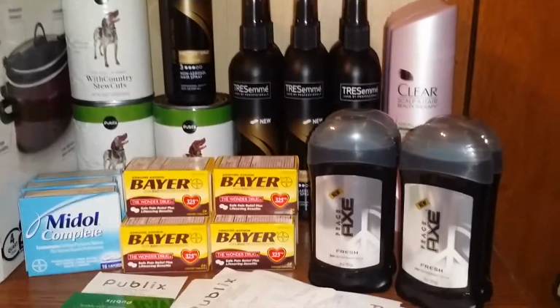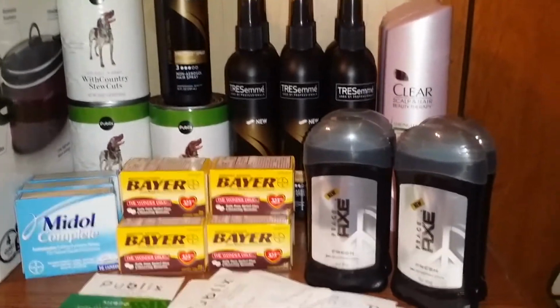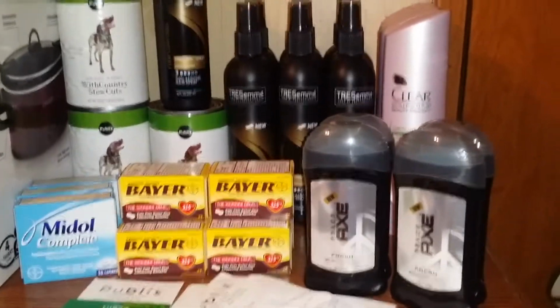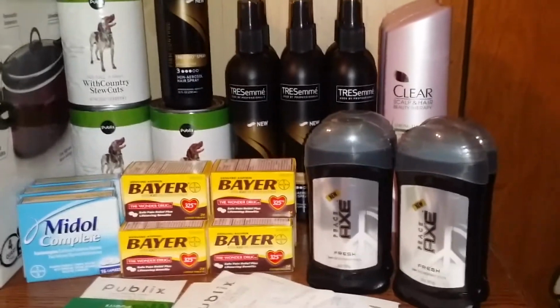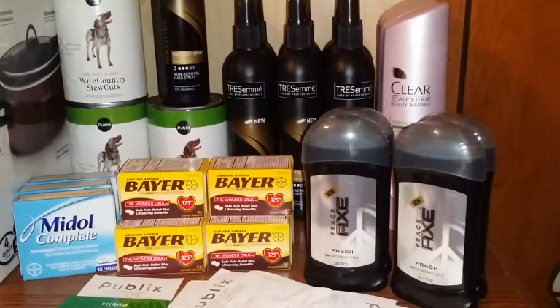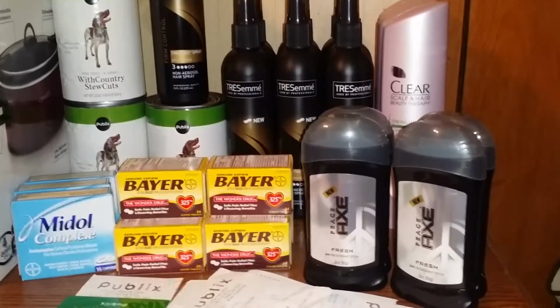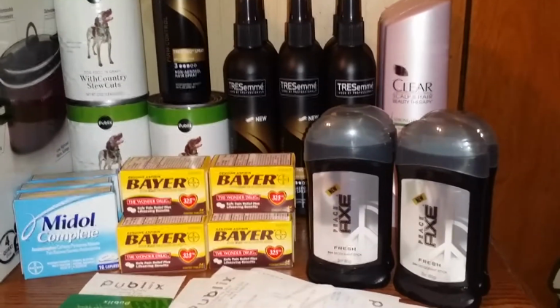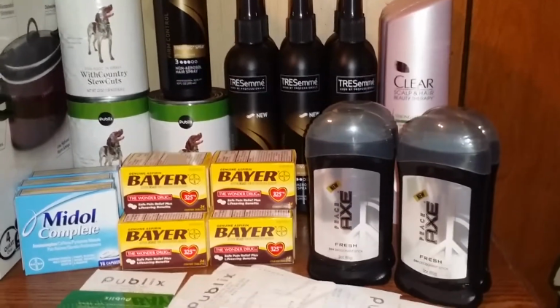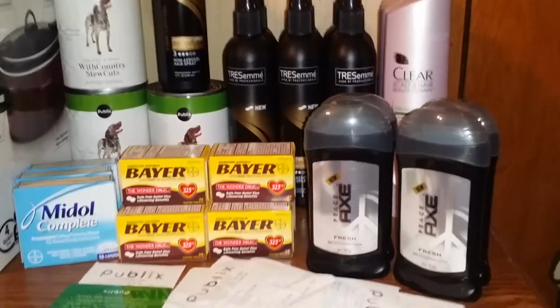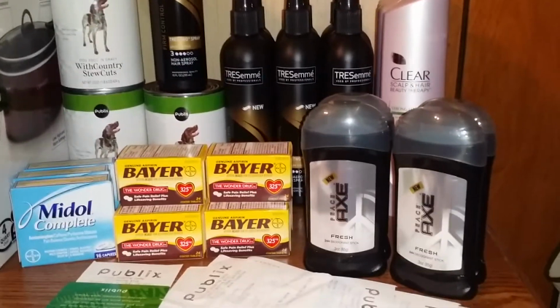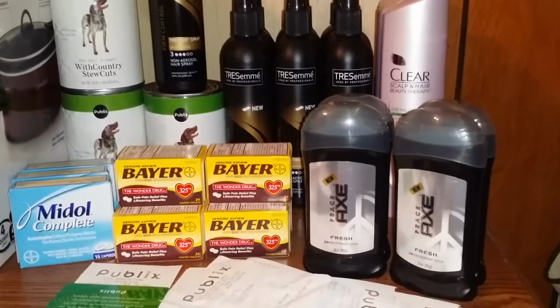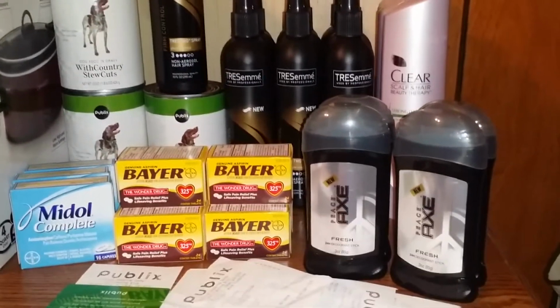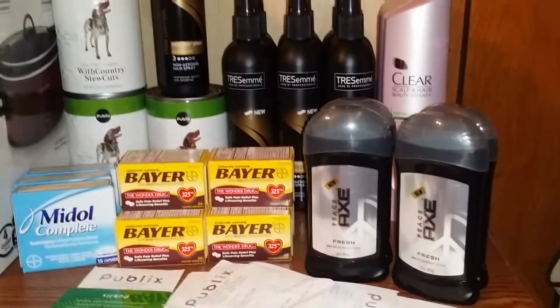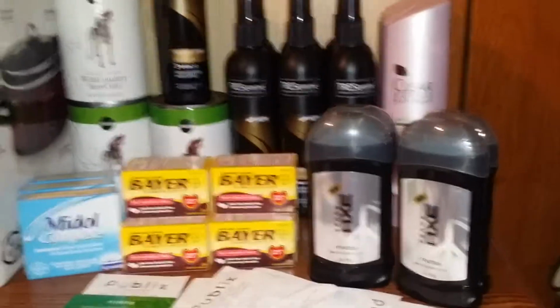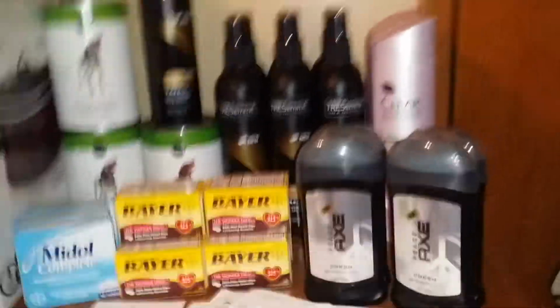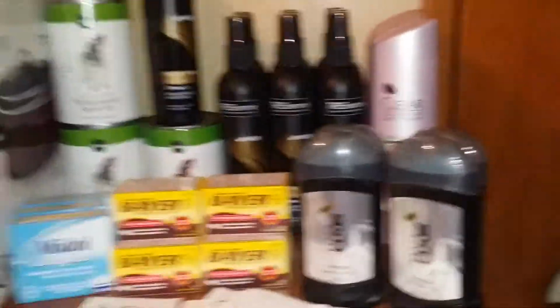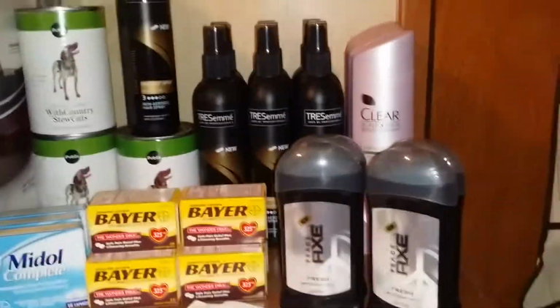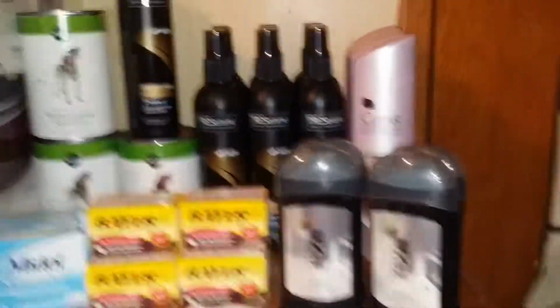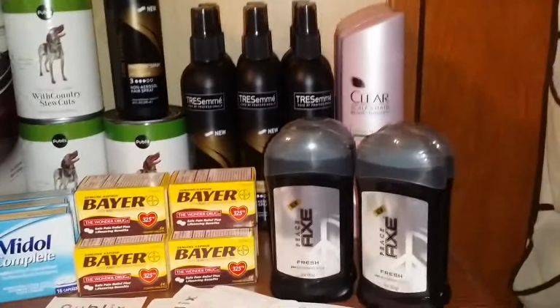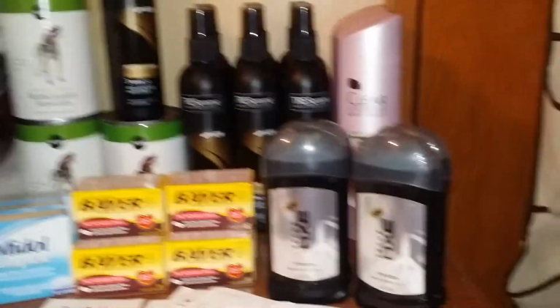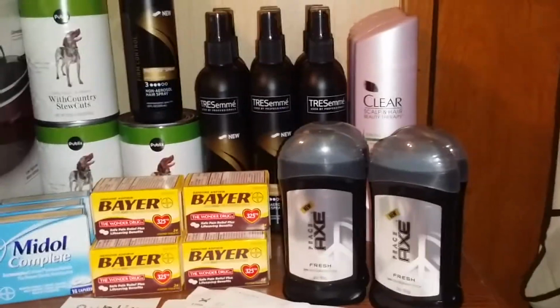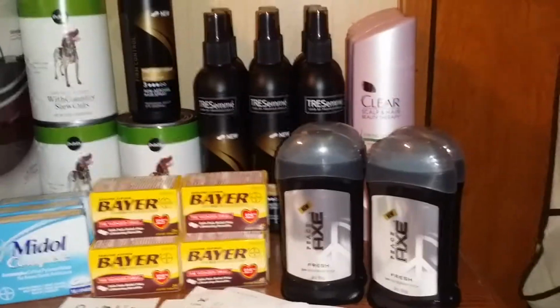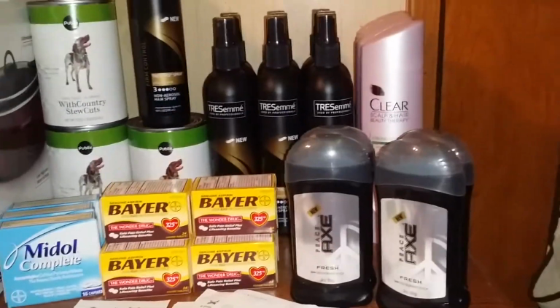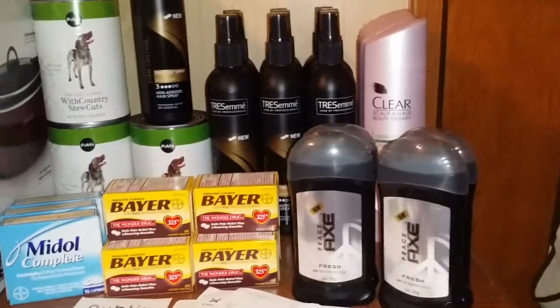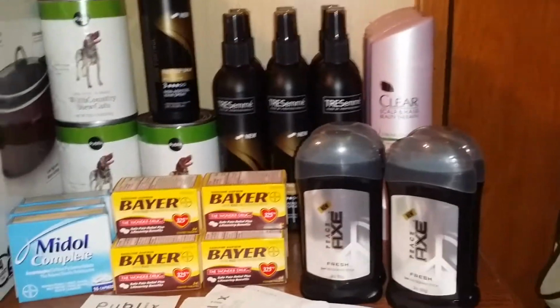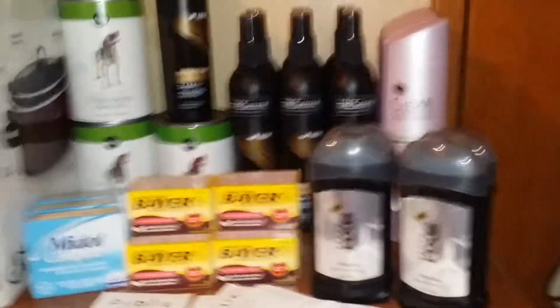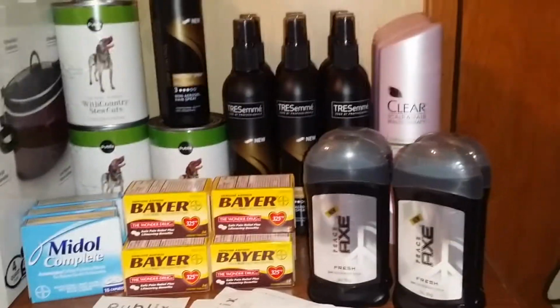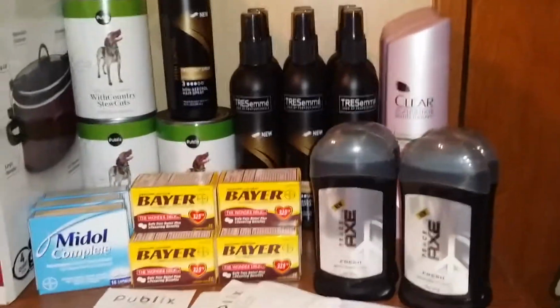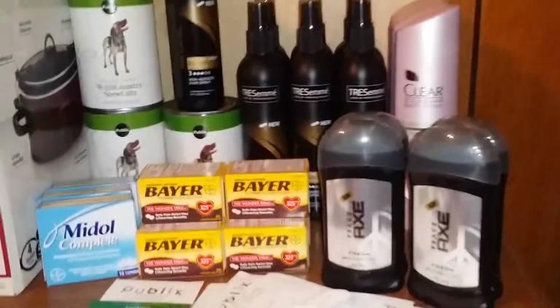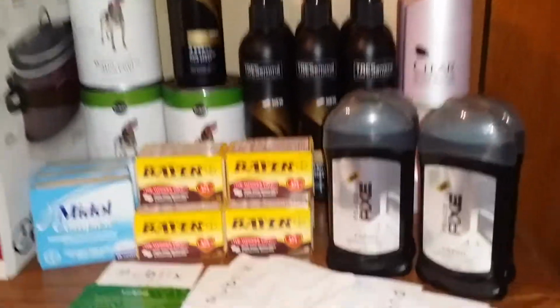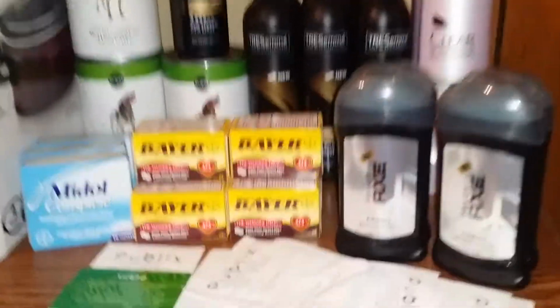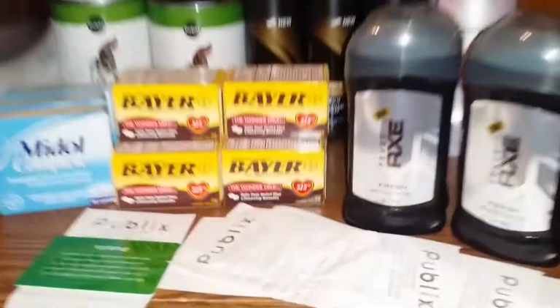I'm going to go ahead and tell you what I did. I have it broke down in transactions, so let me go ahead and tell you.